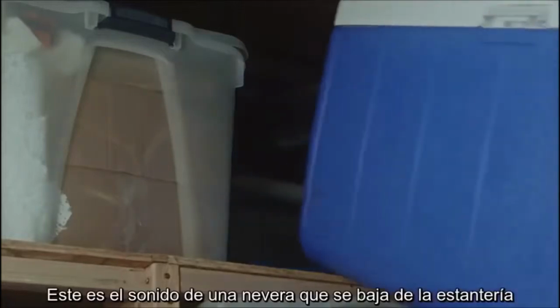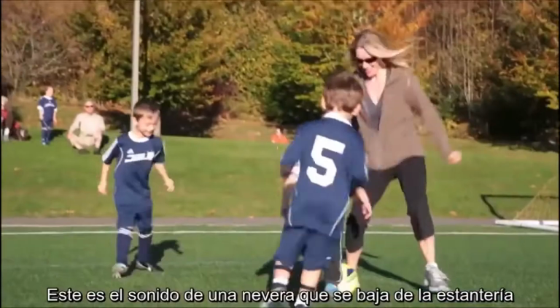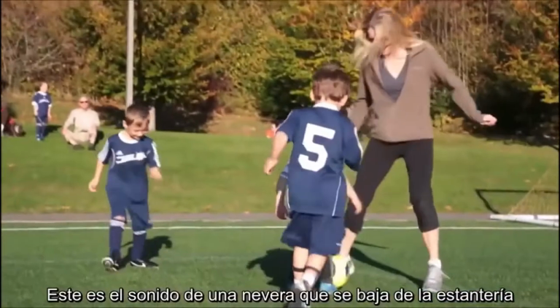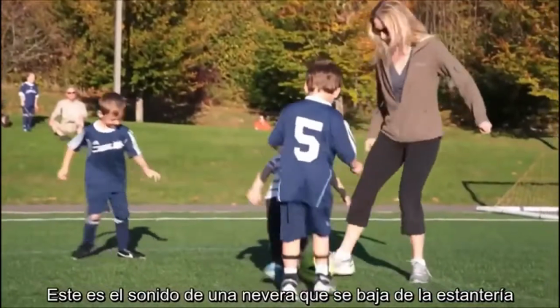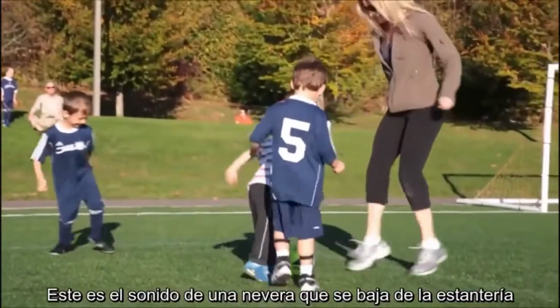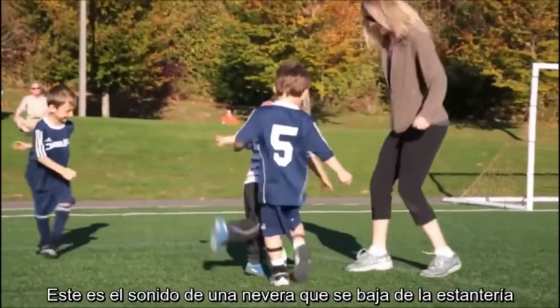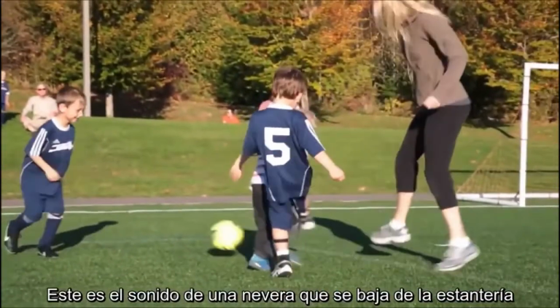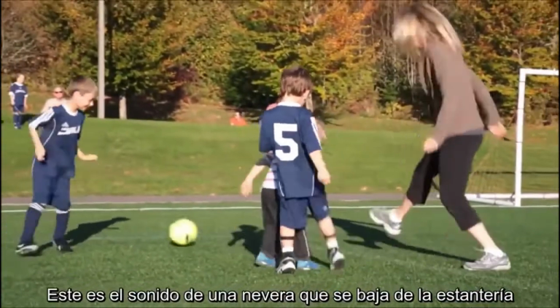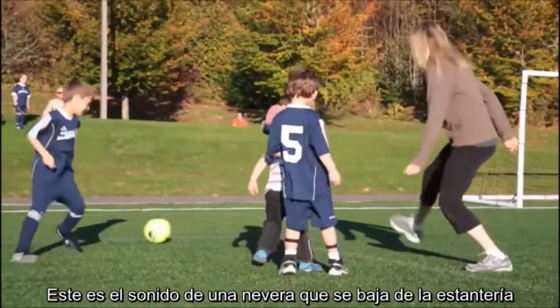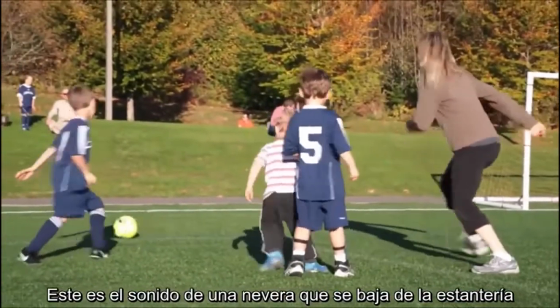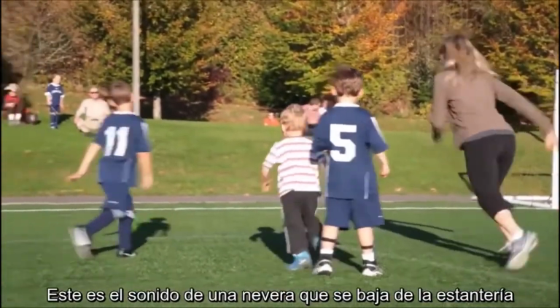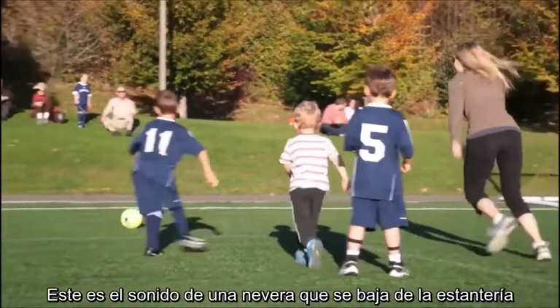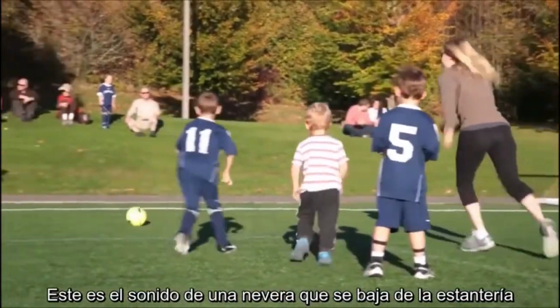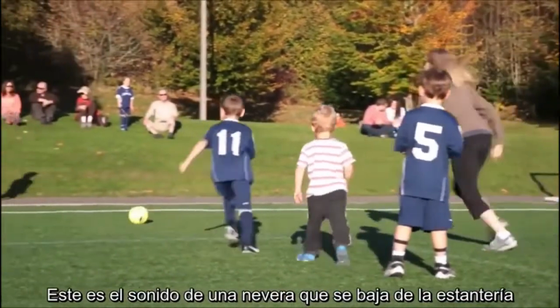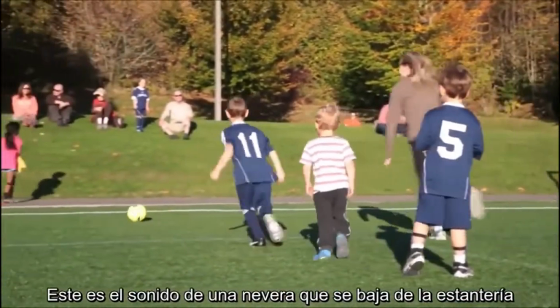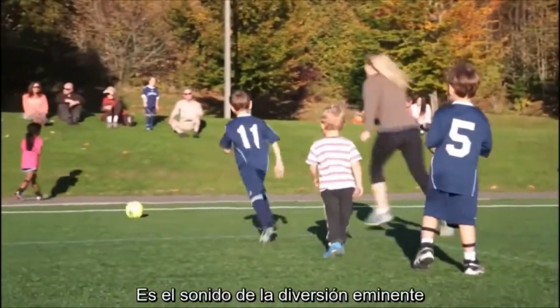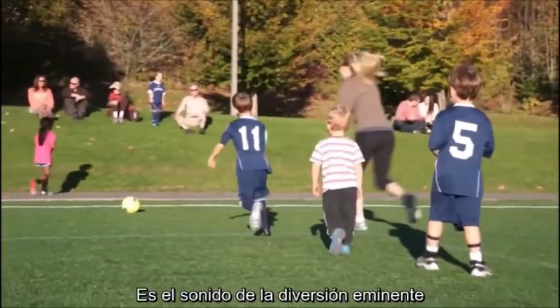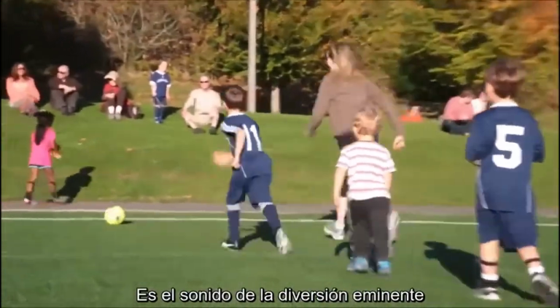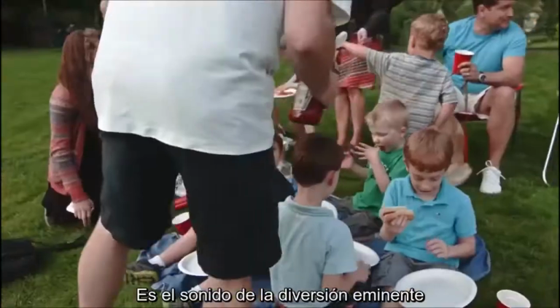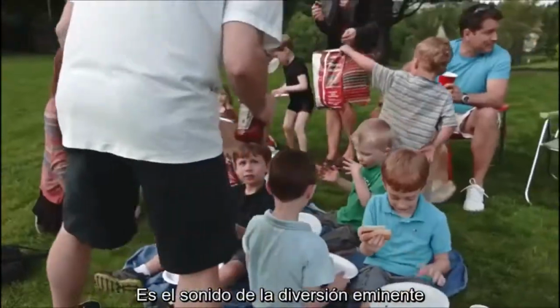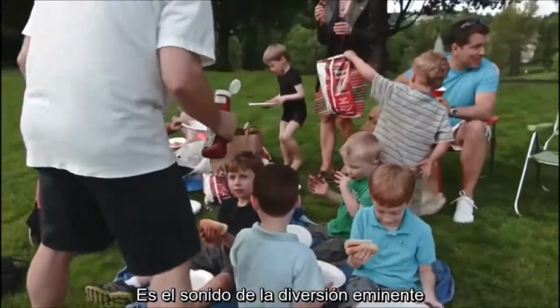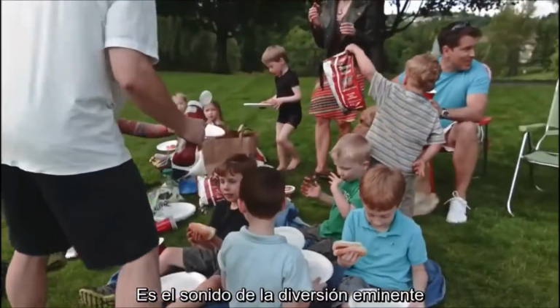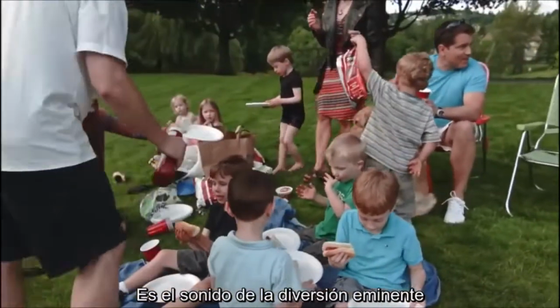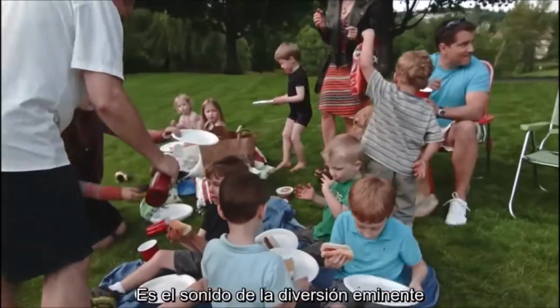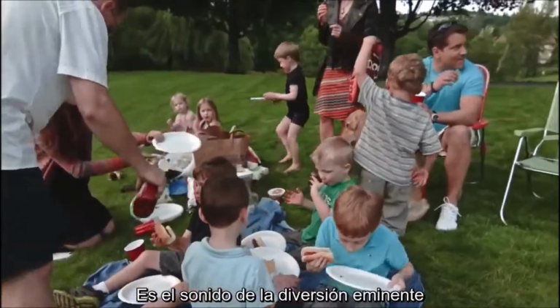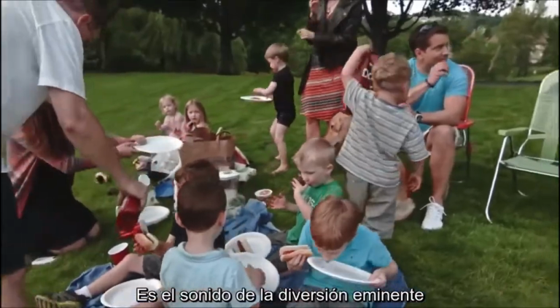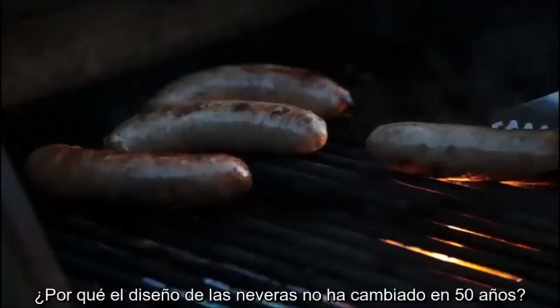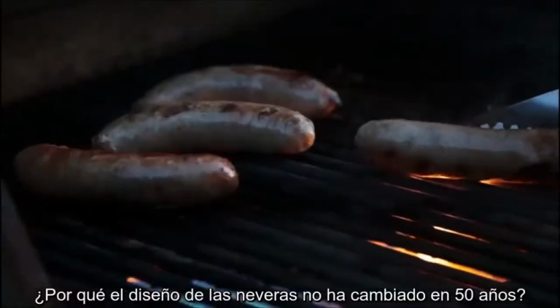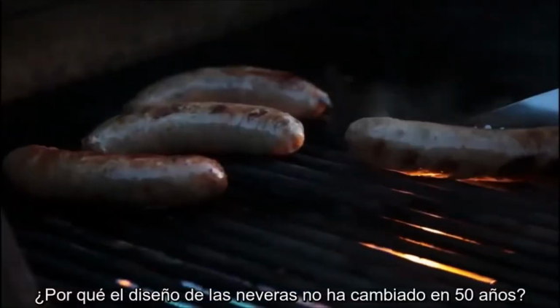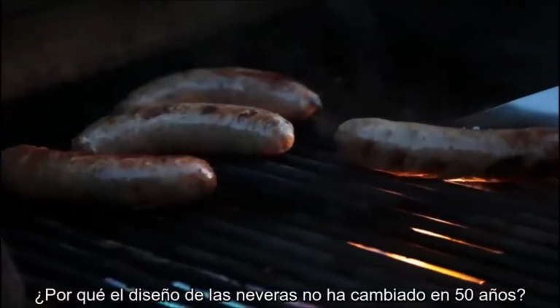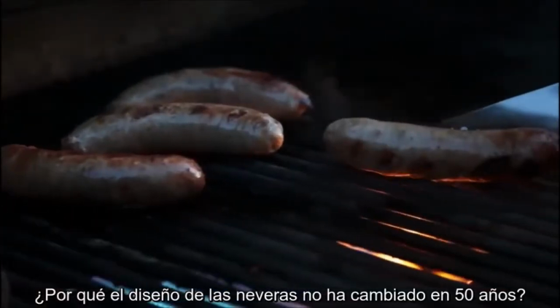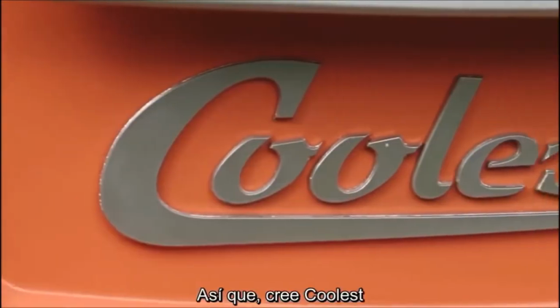That's the sound of a cooler coming down off the shelf. It's the sound of imminent fun. So why haven't coolers...